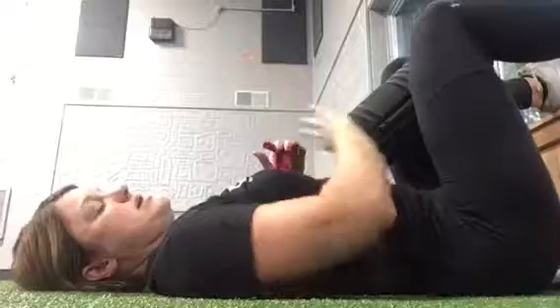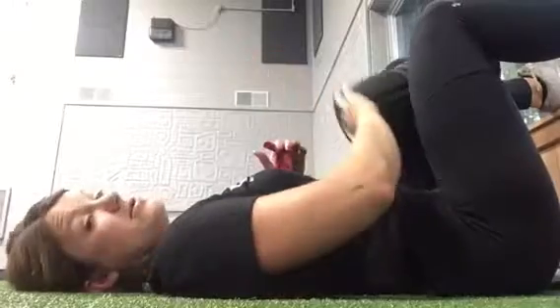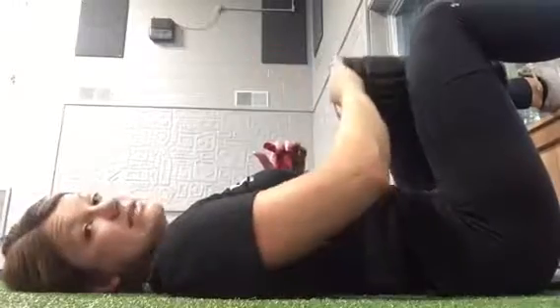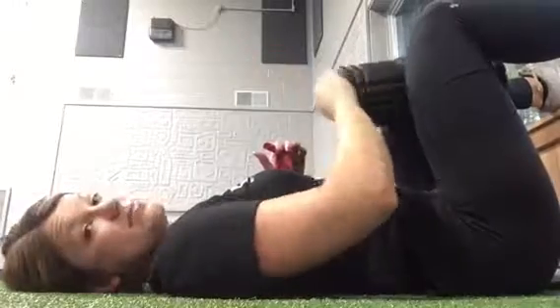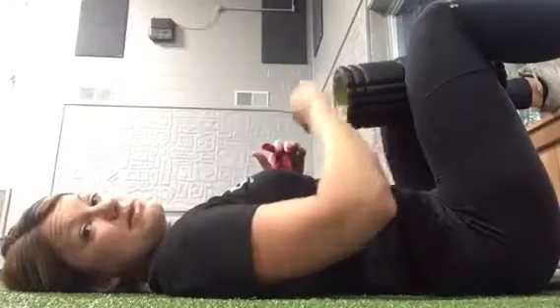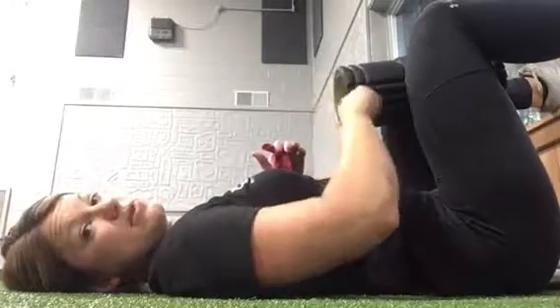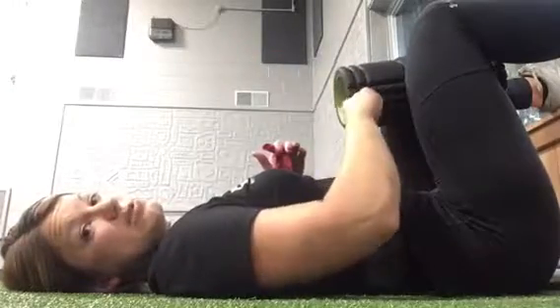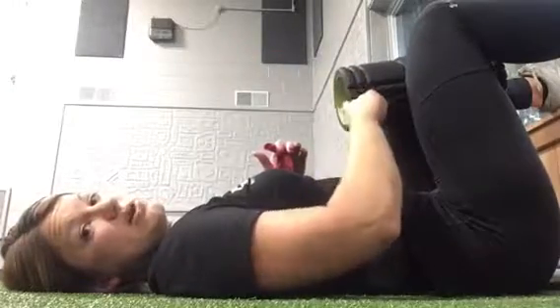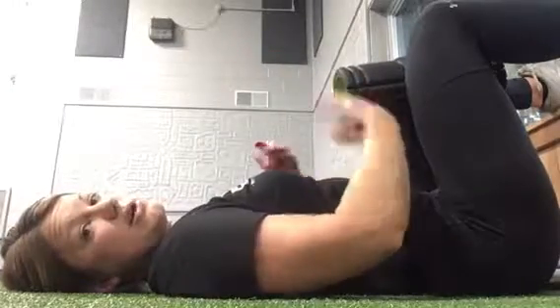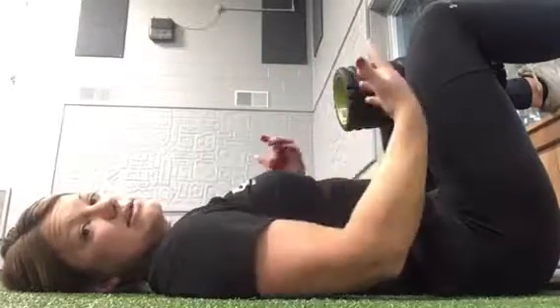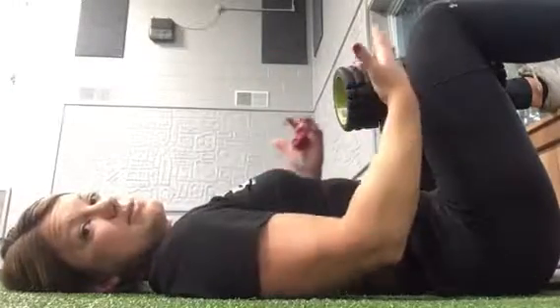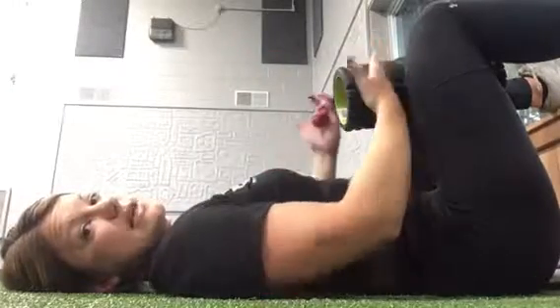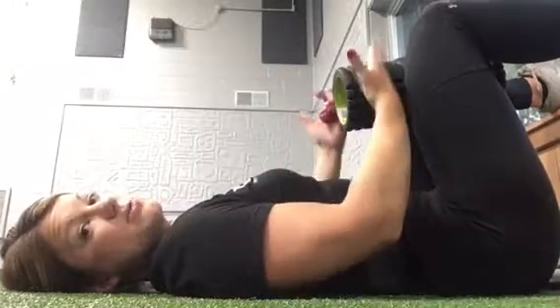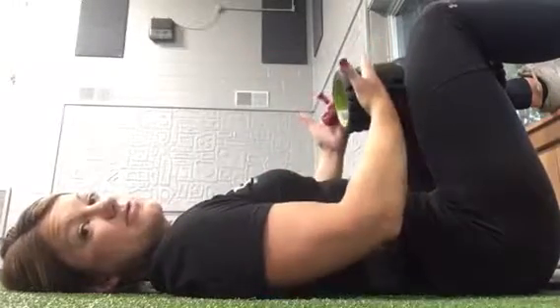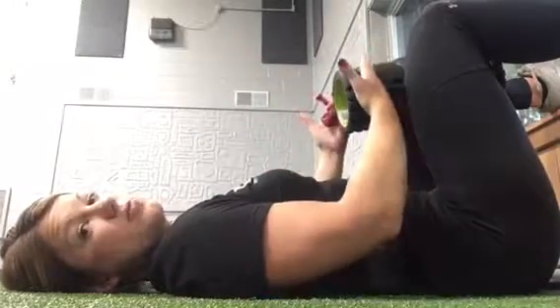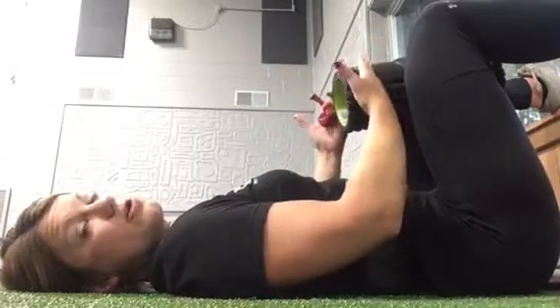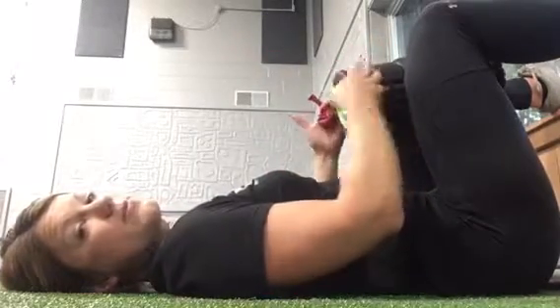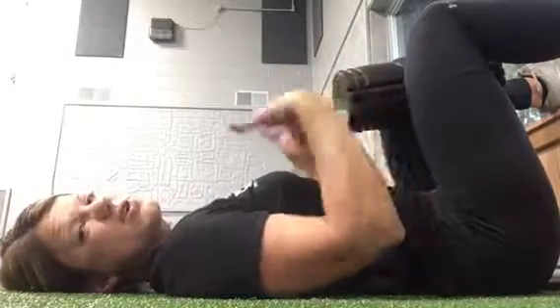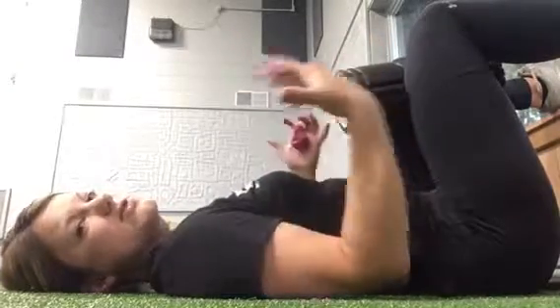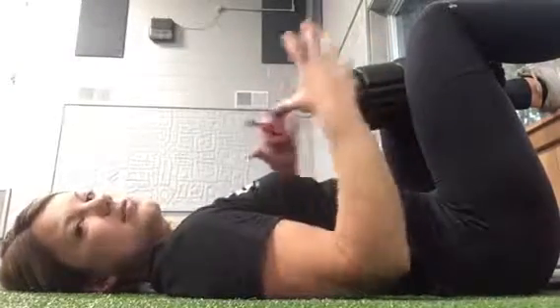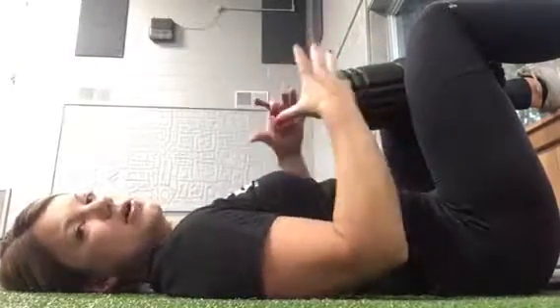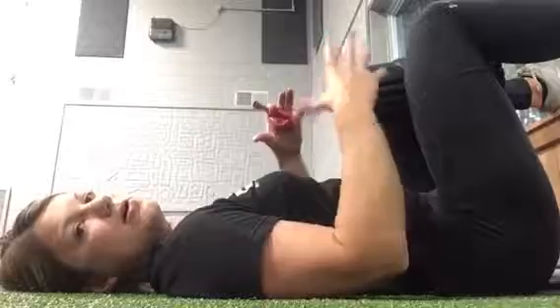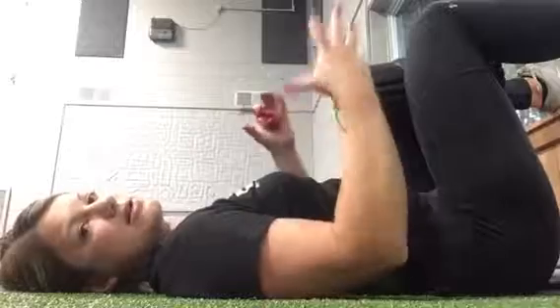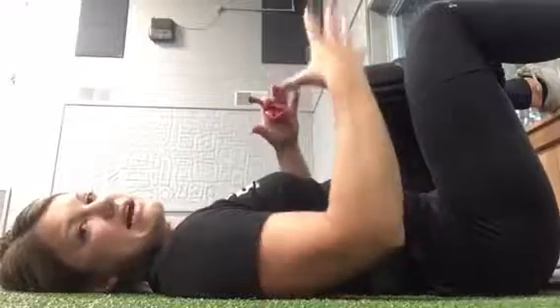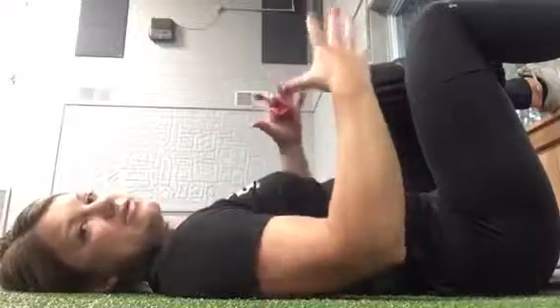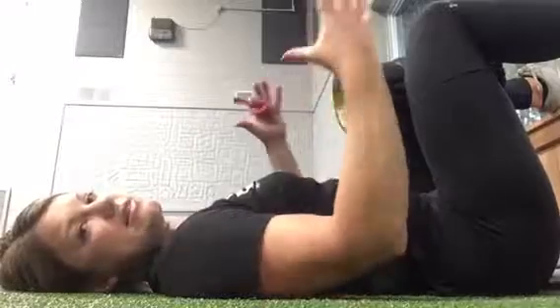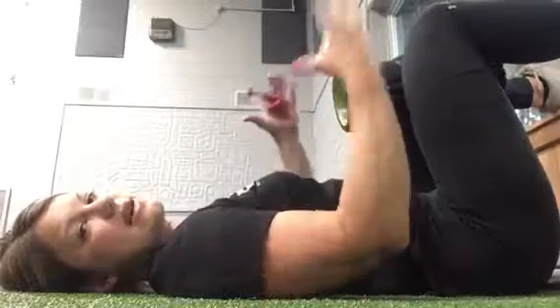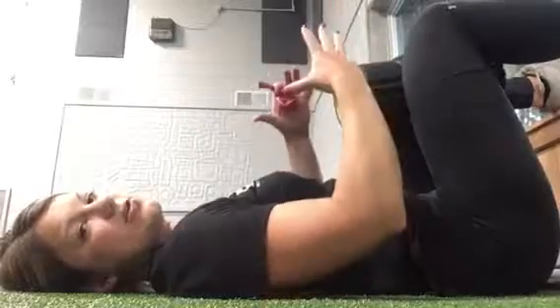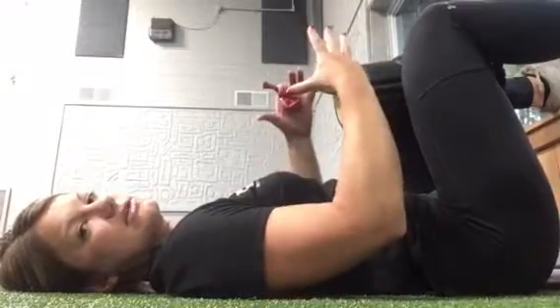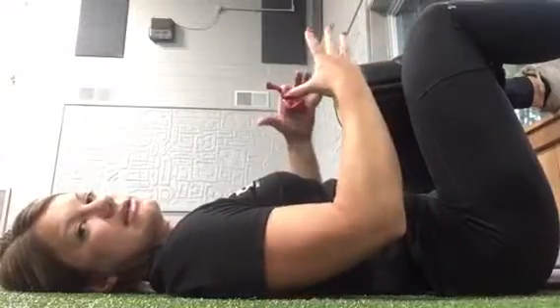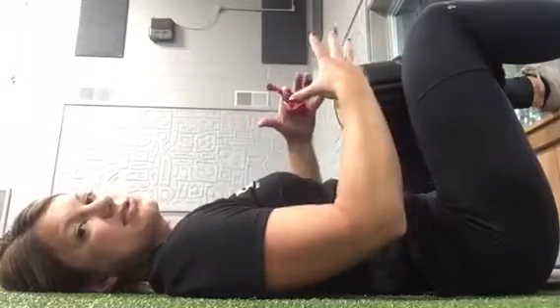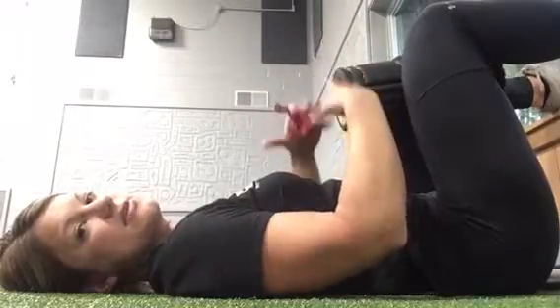You're going to find something to squeeze in between your knees. In this case, I'm using a foam roller. You can use a ball or a towel, or just anything to kind of create some of that tension there.